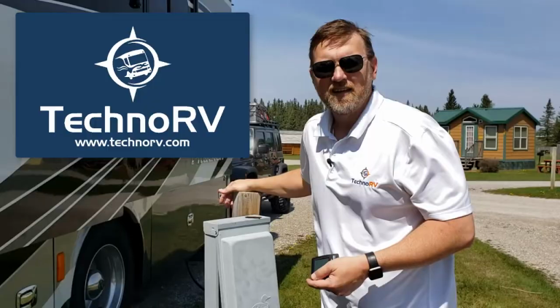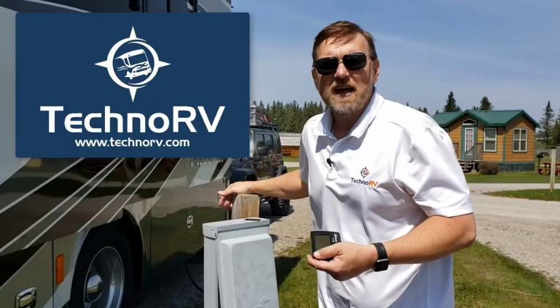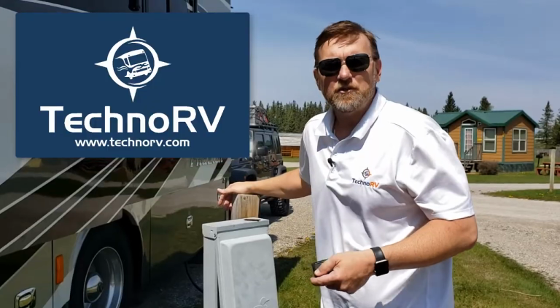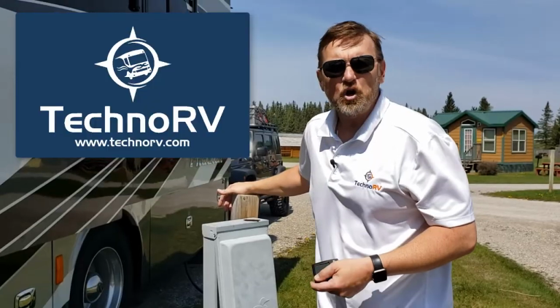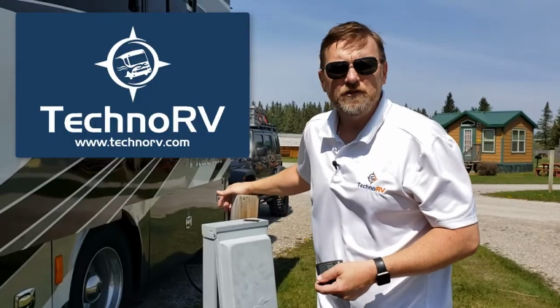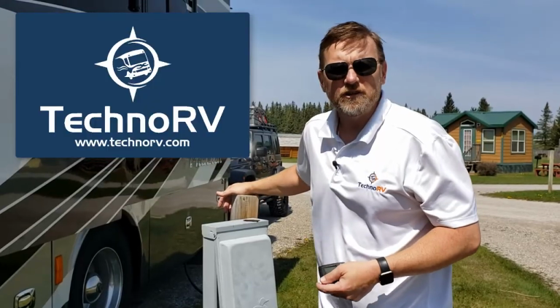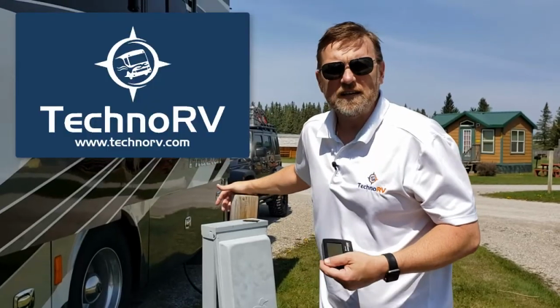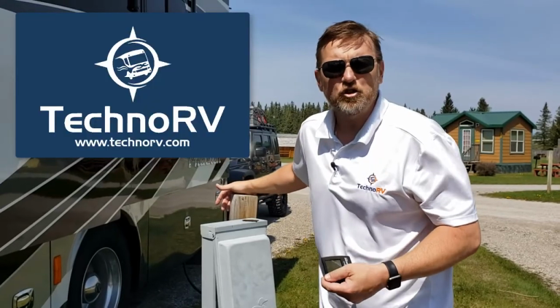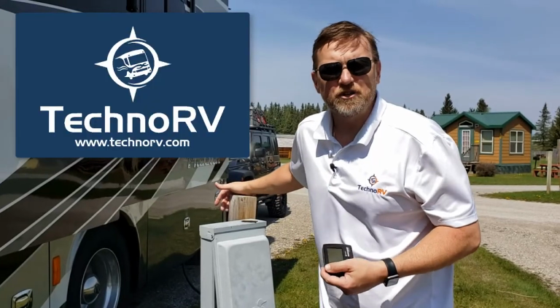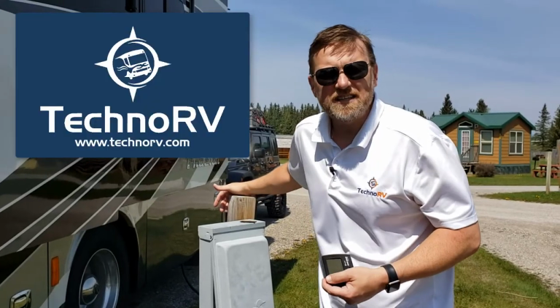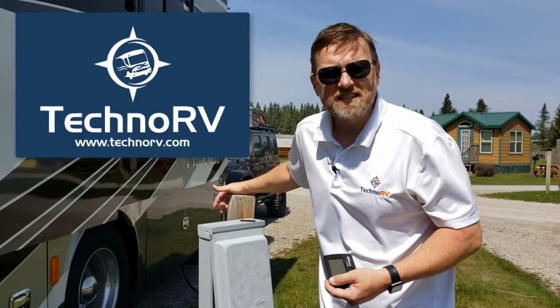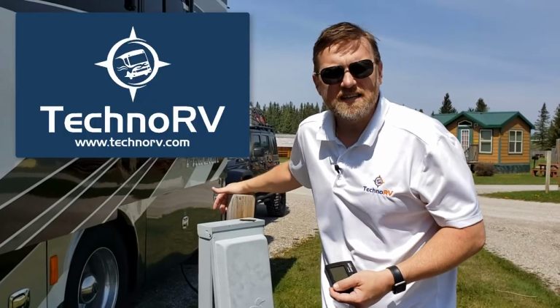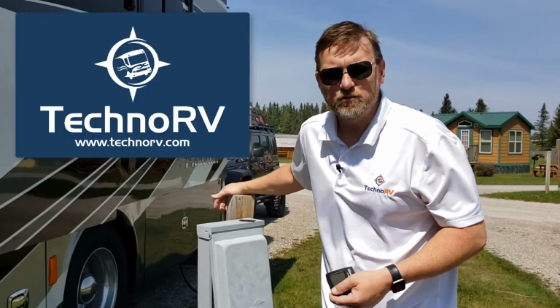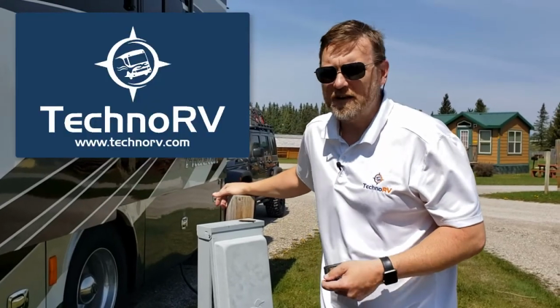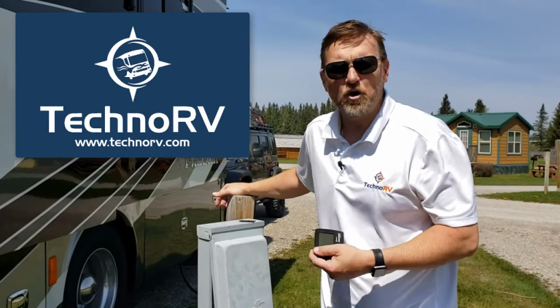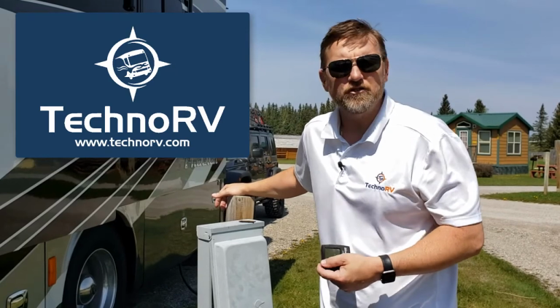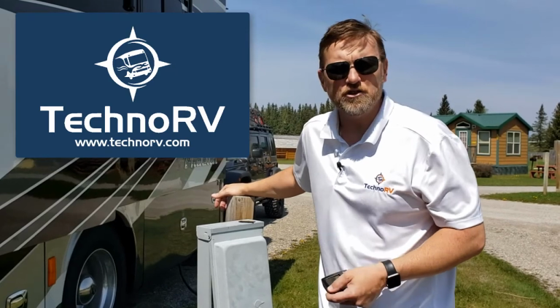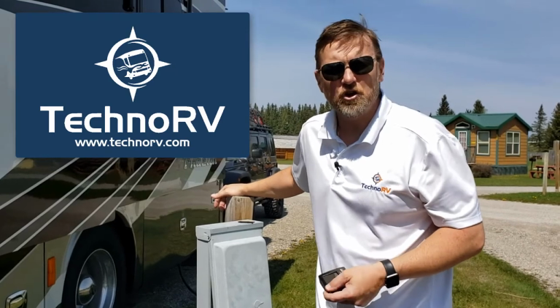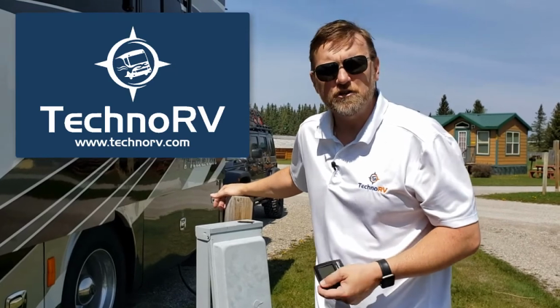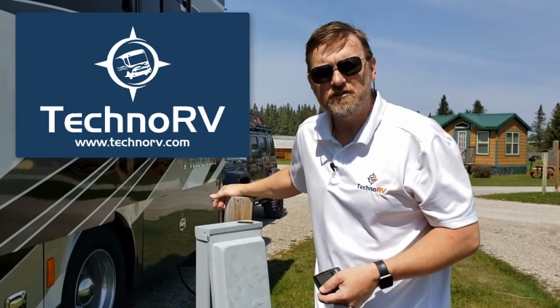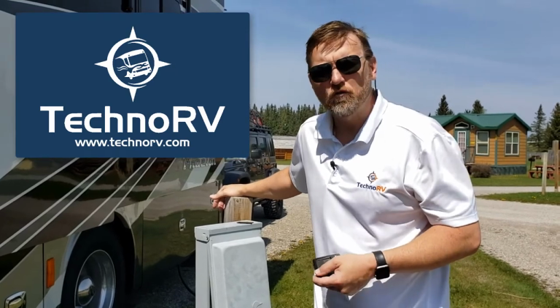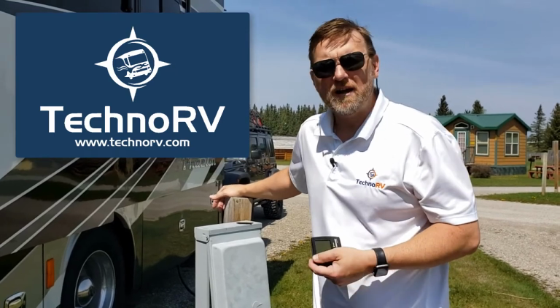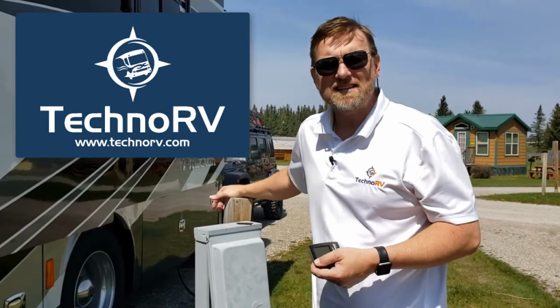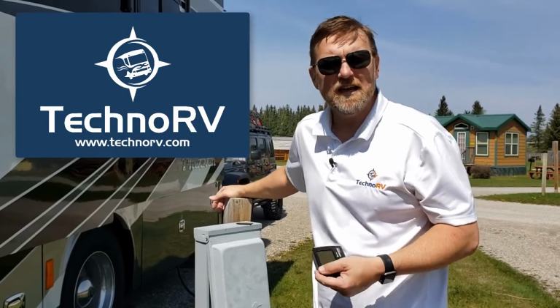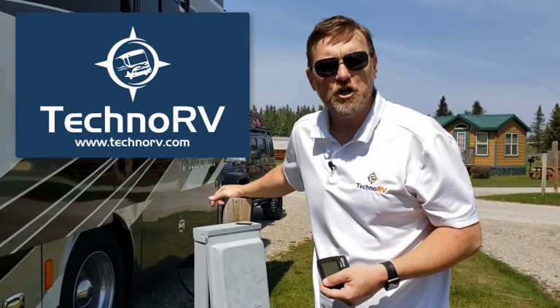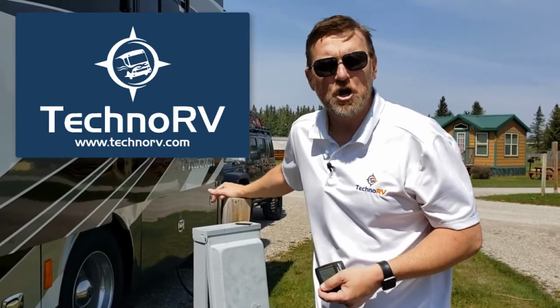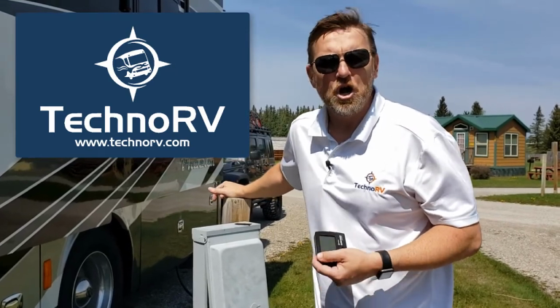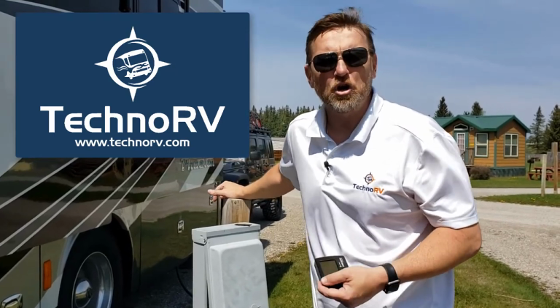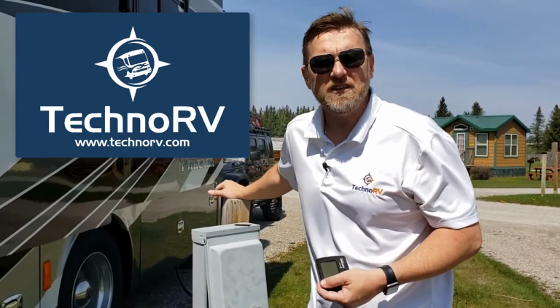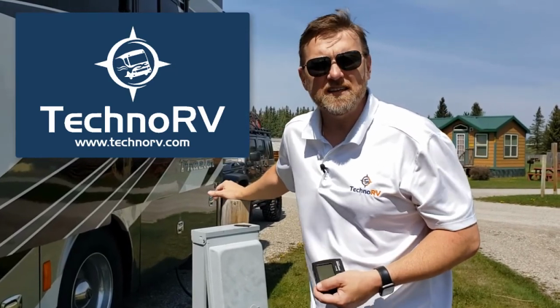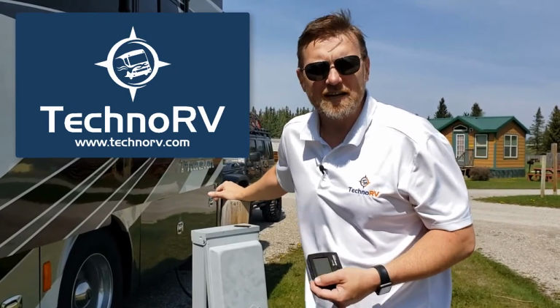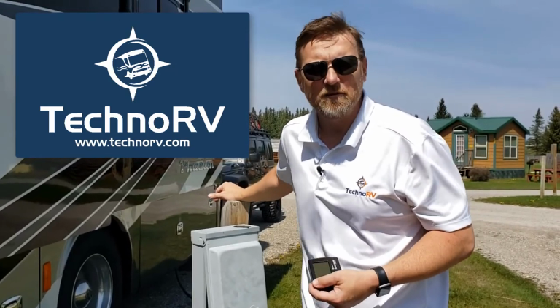Hey, for all of your electrical protection needs, we've got all the Surge Guard units over at TechnoRV.com.